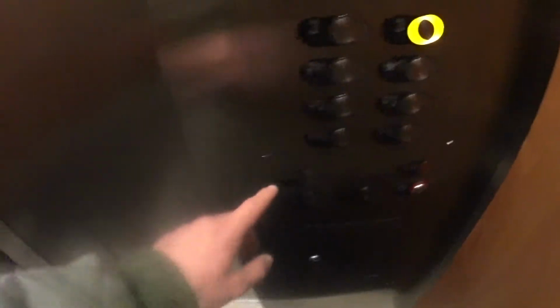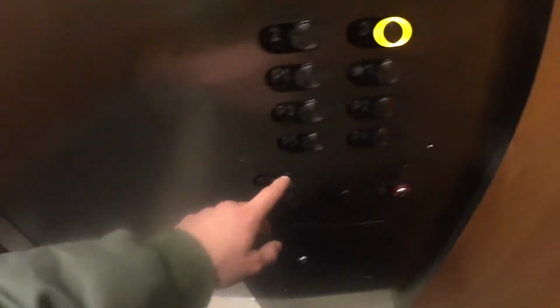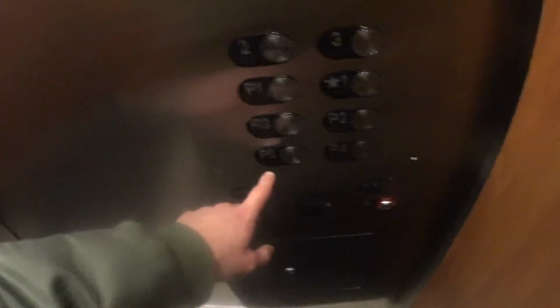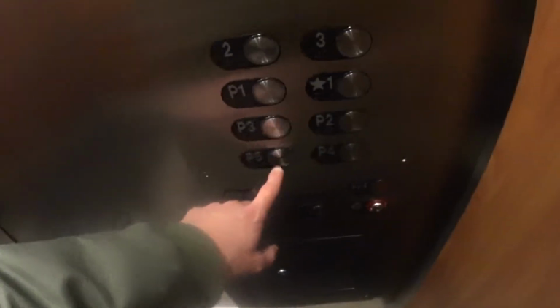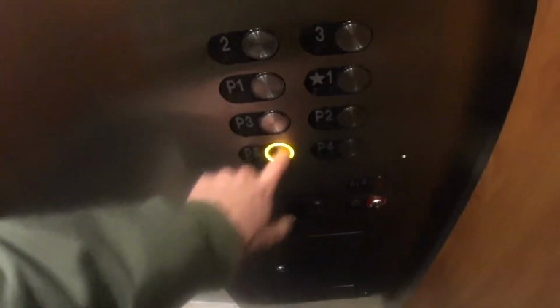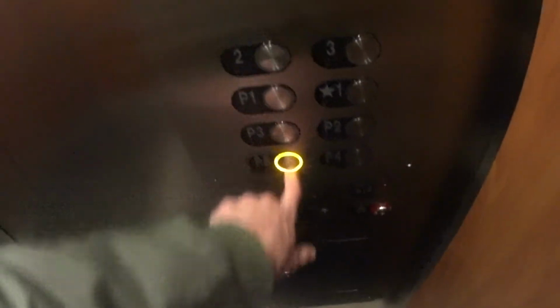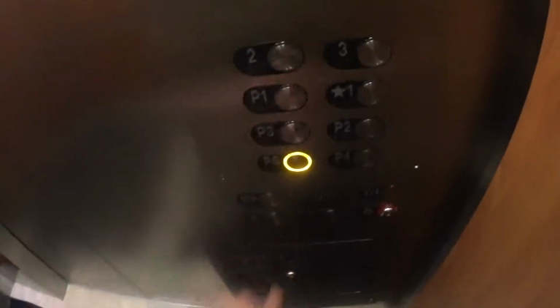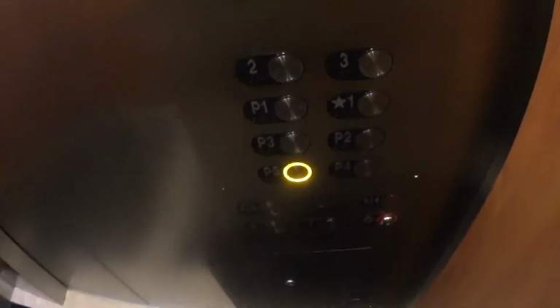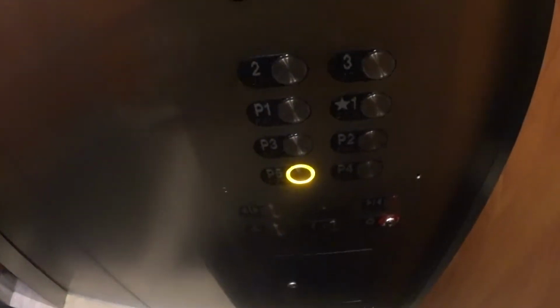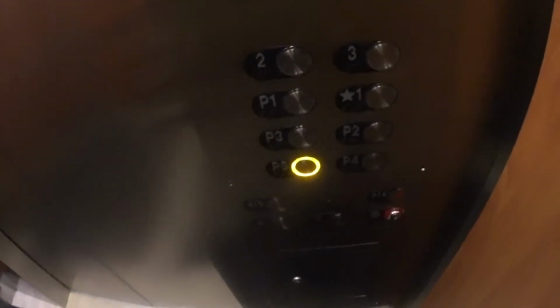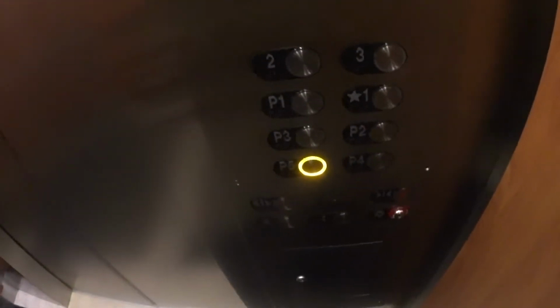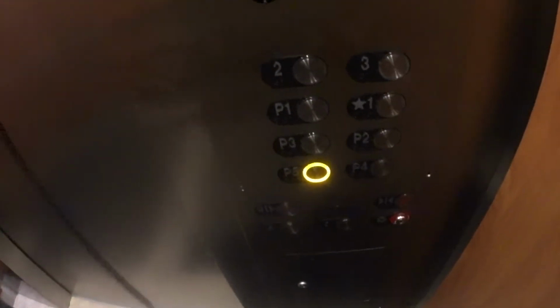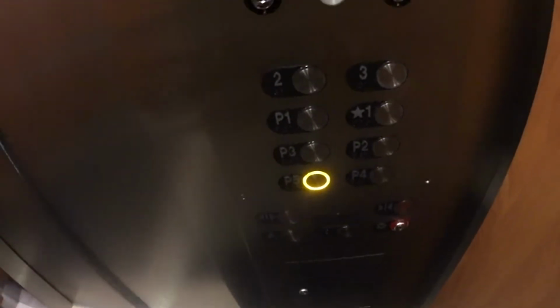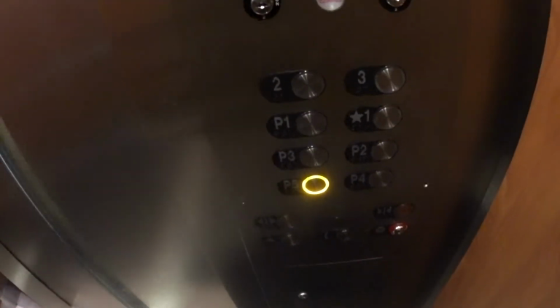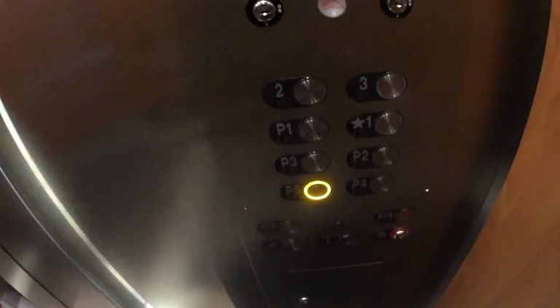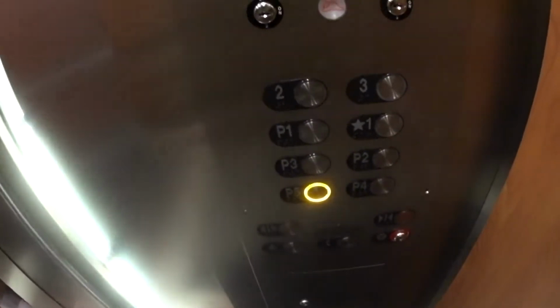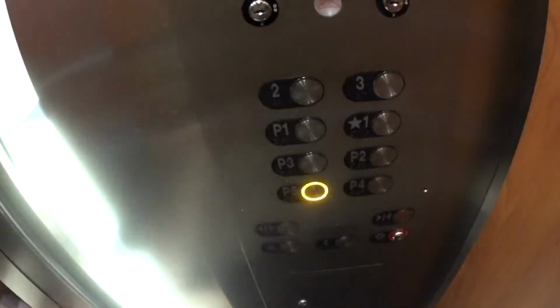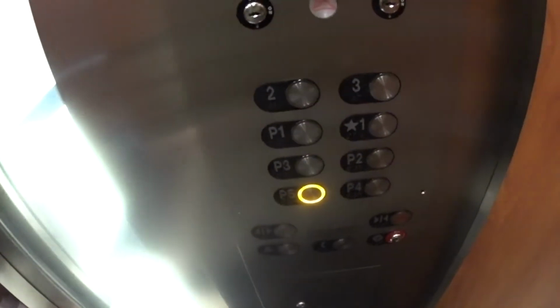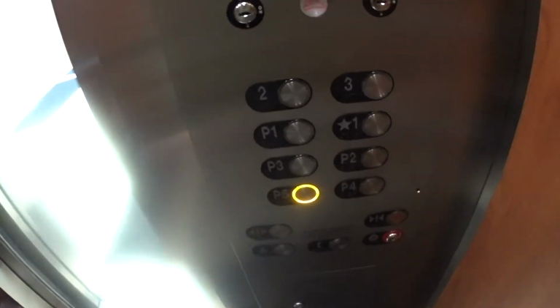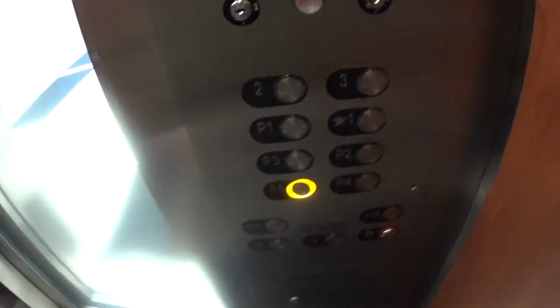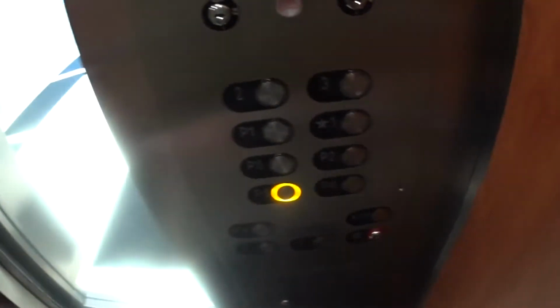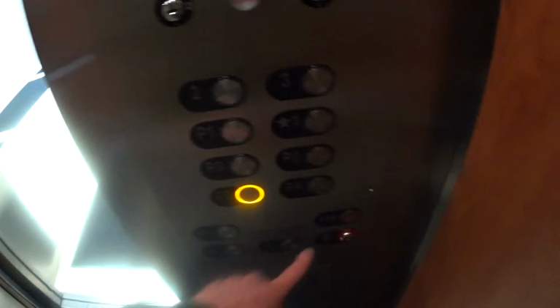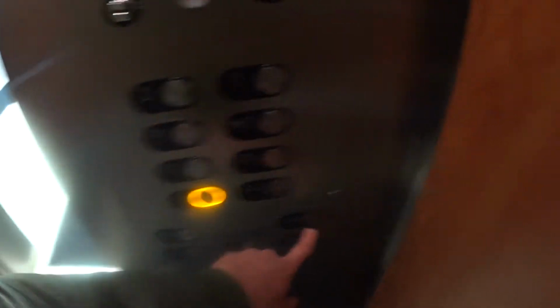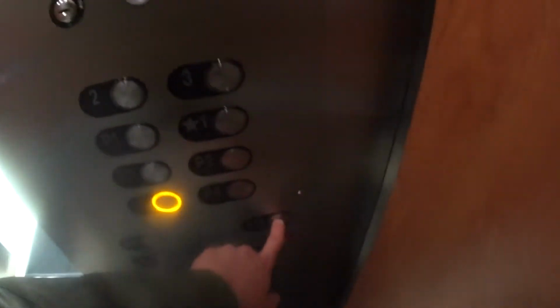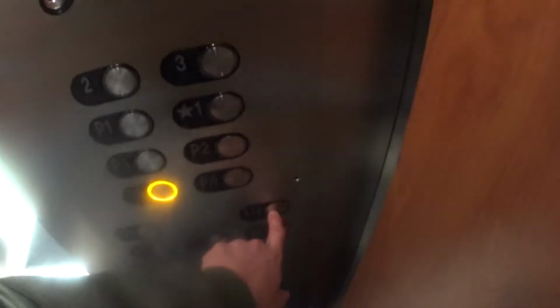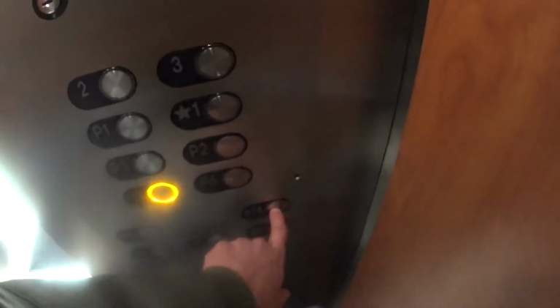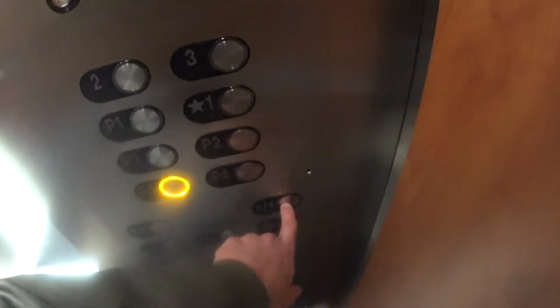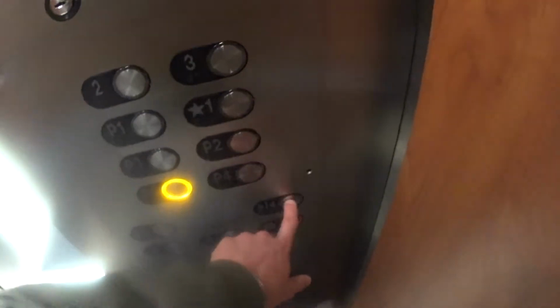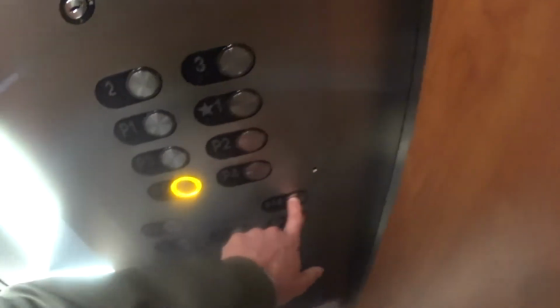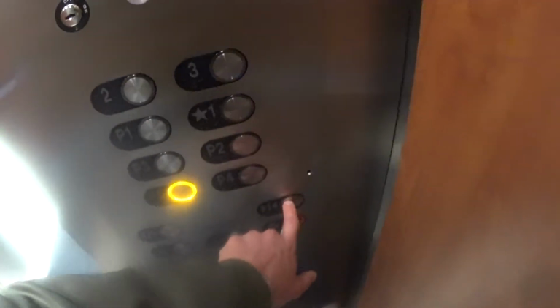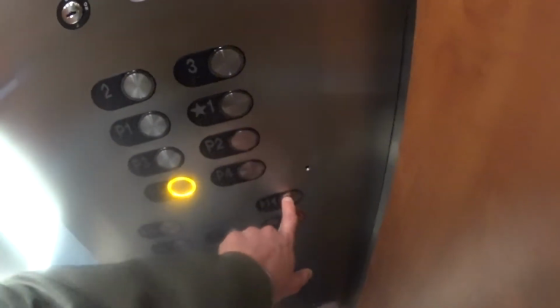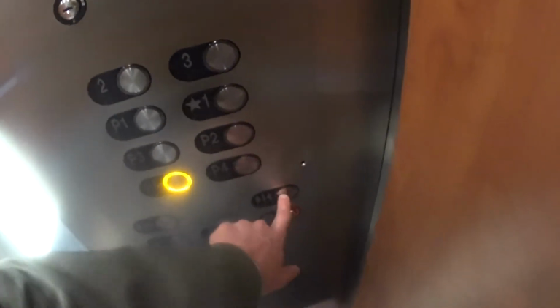These probably go about 400 feet a minute for eight floors, which is ridiculously fast.